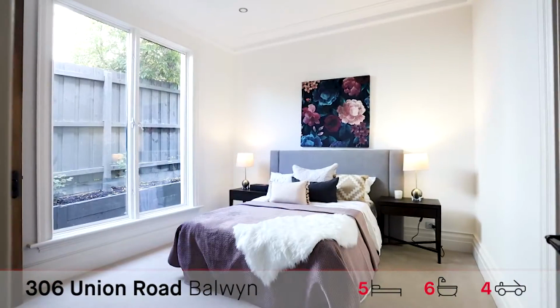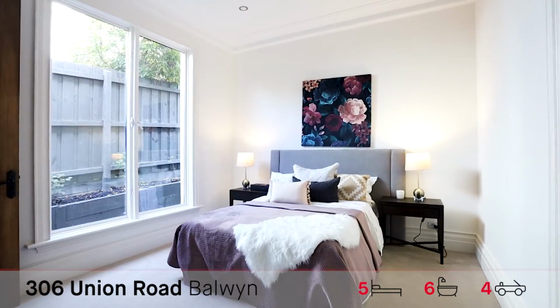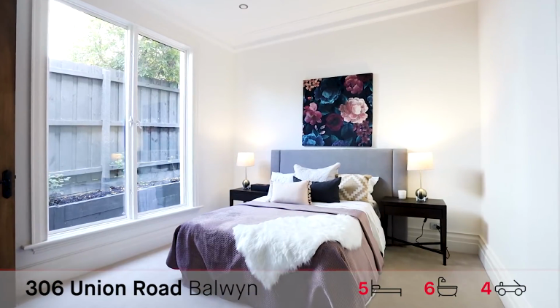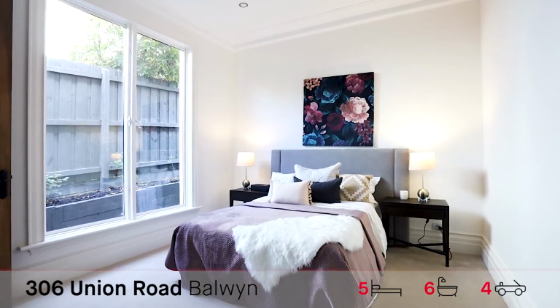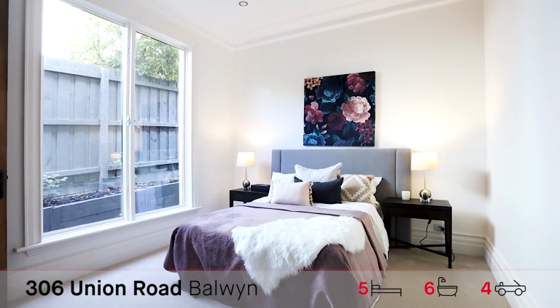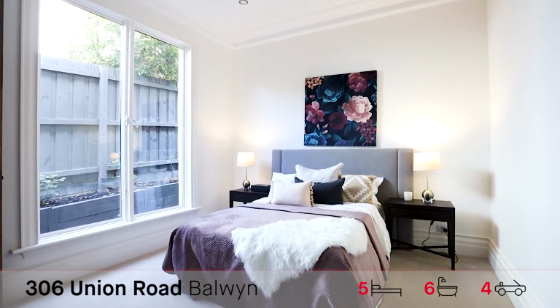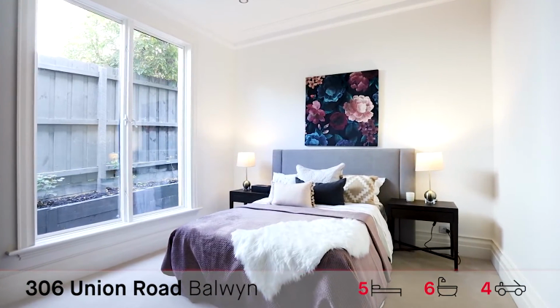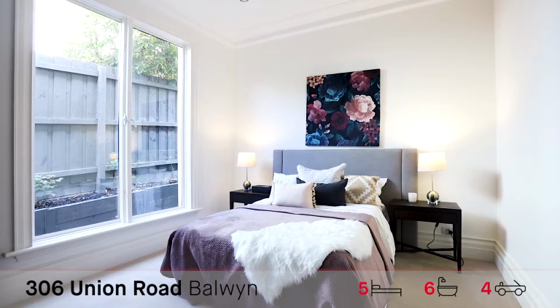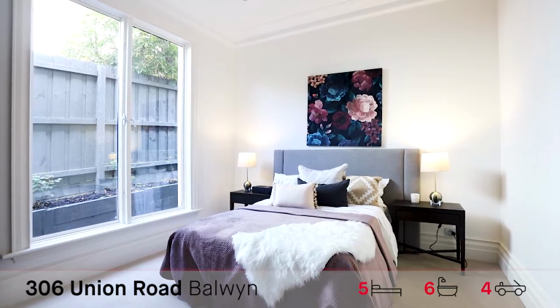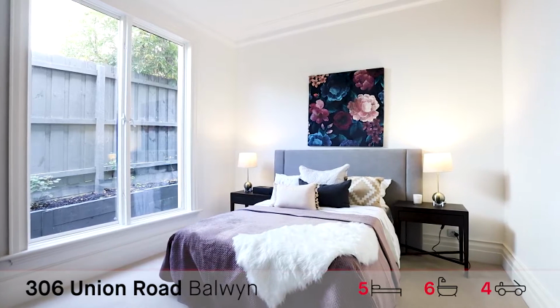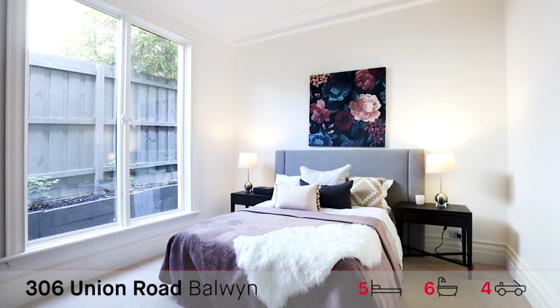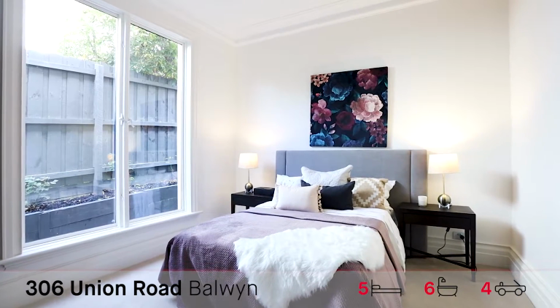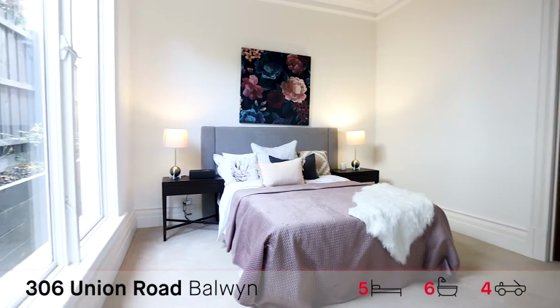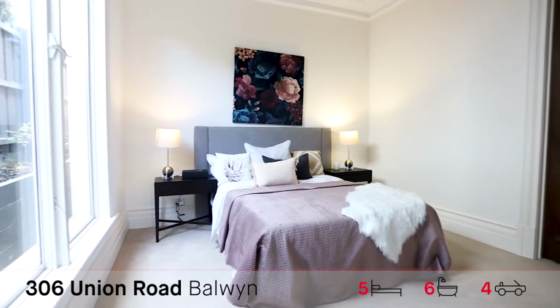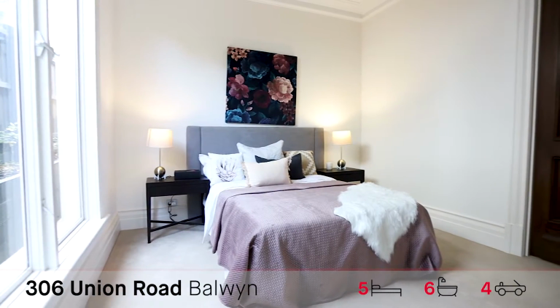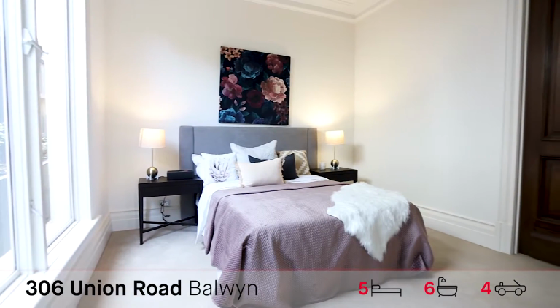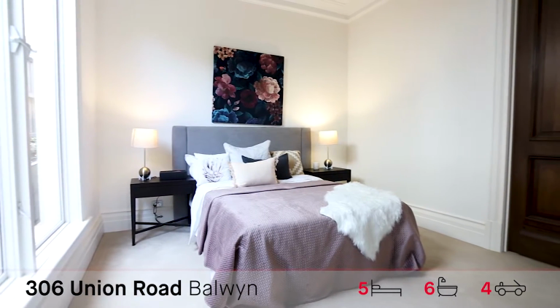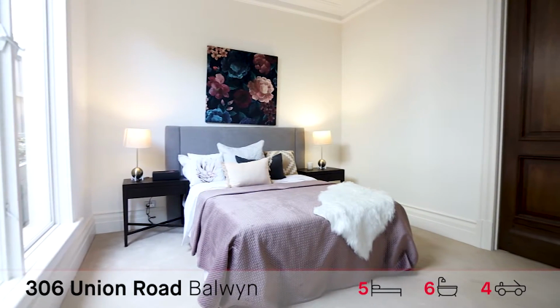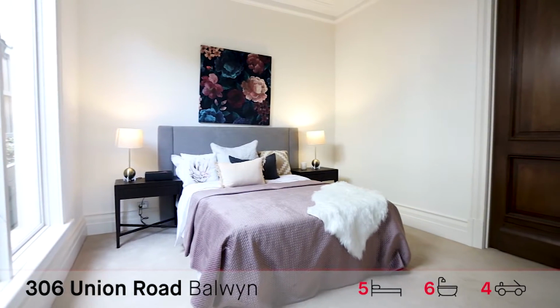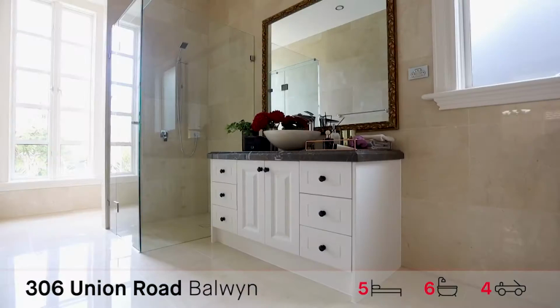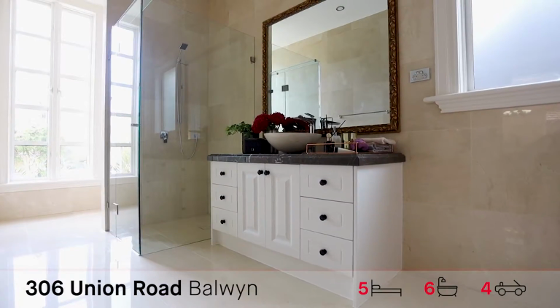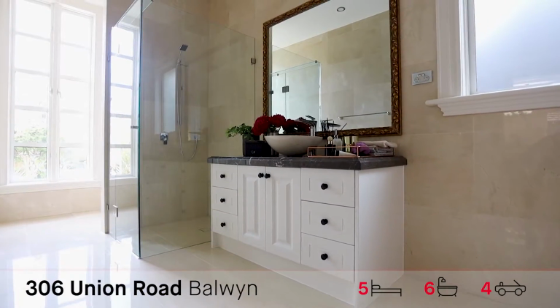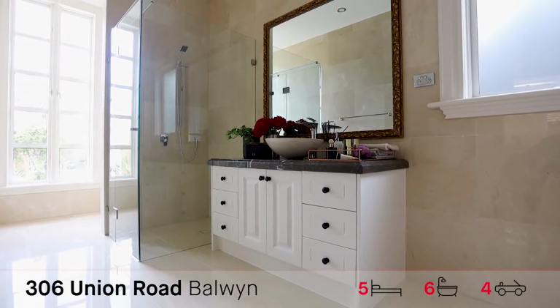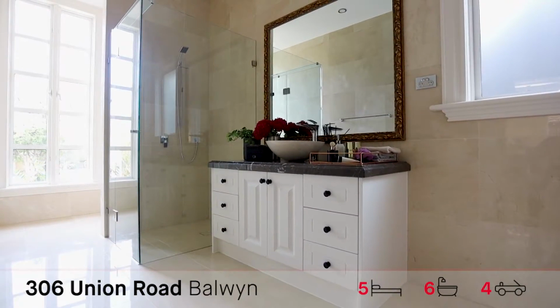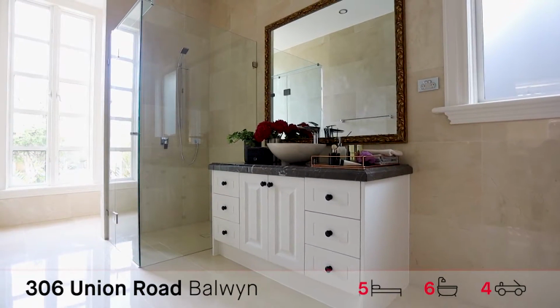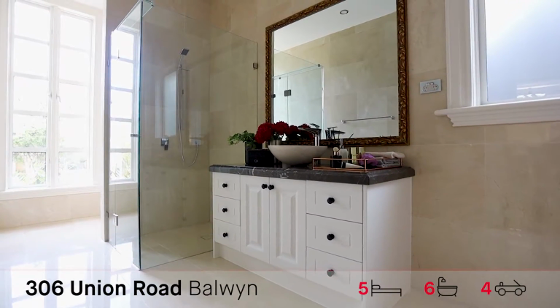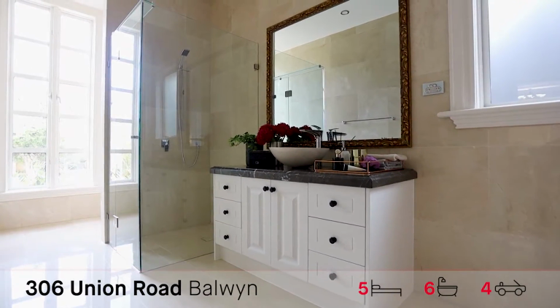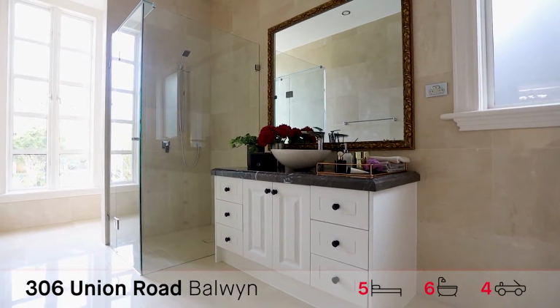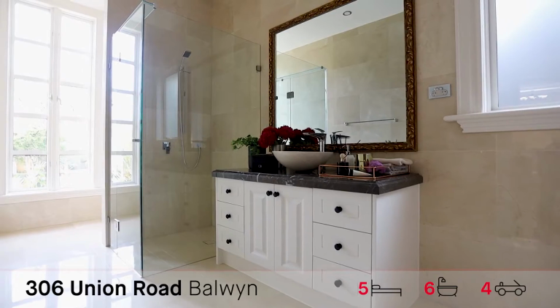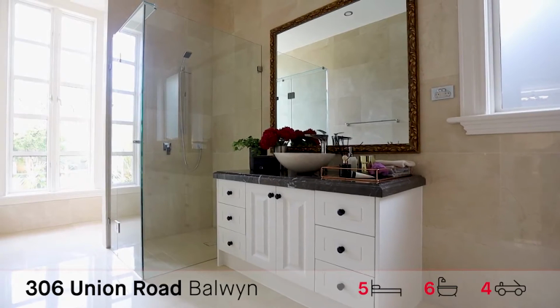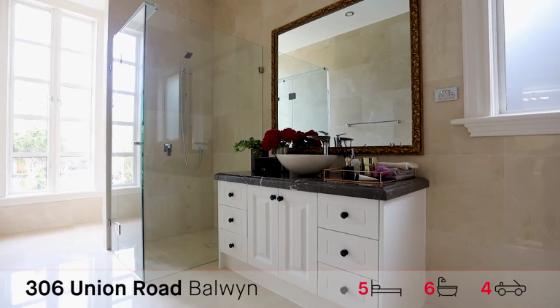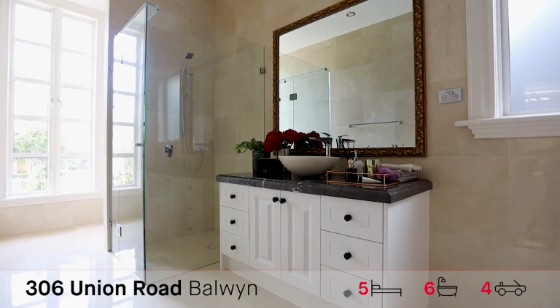Downstairs bedroom with great cupboard space and plenty of natural light, with a full semi en suite to die for.